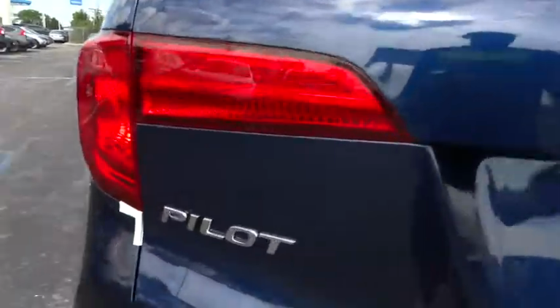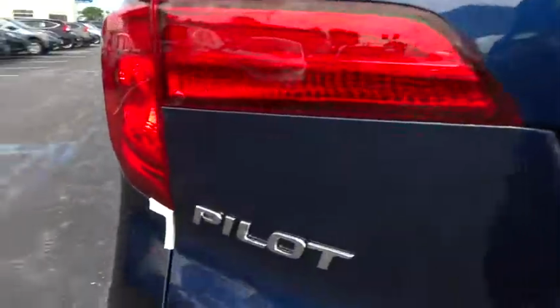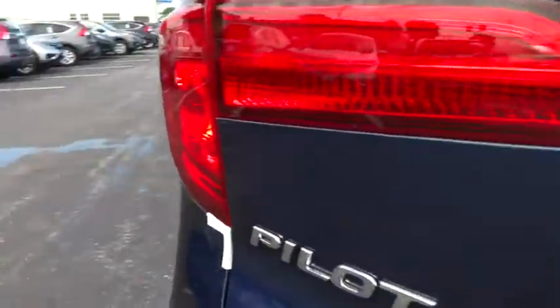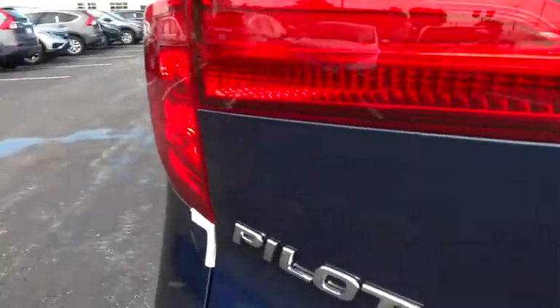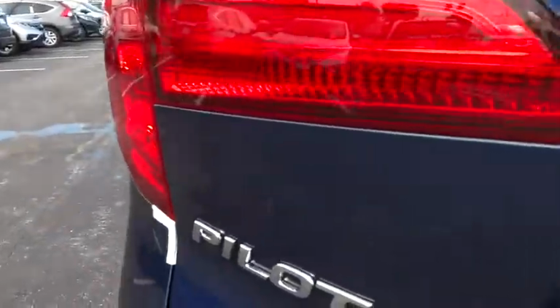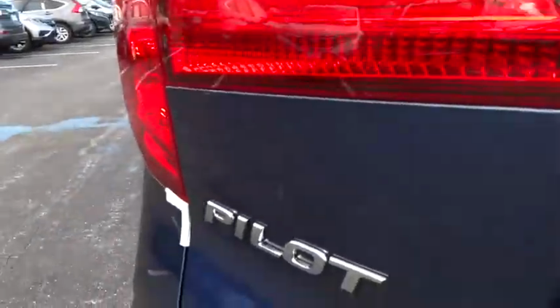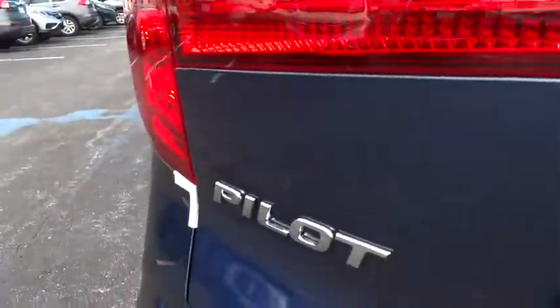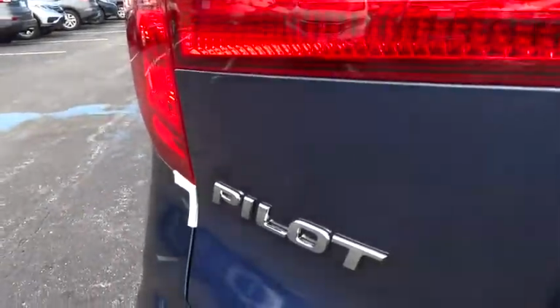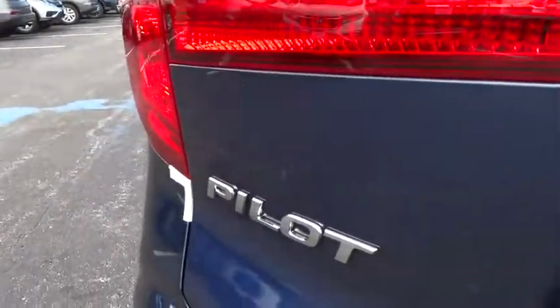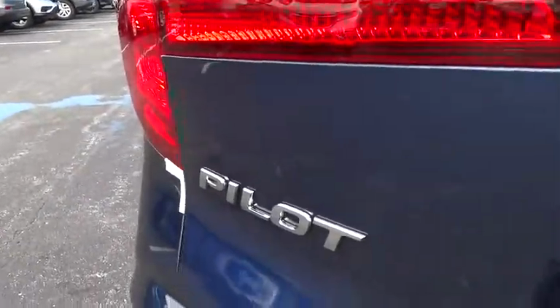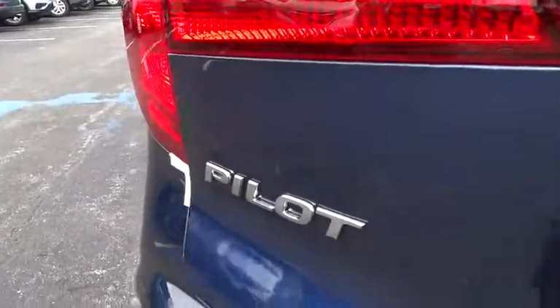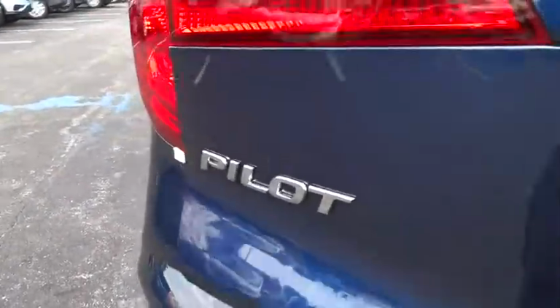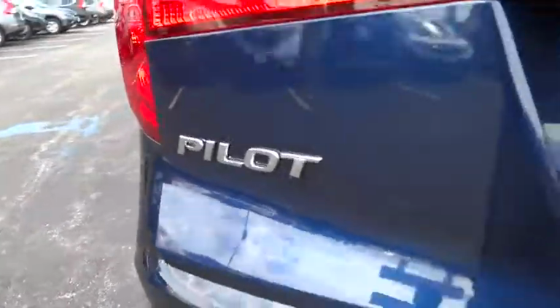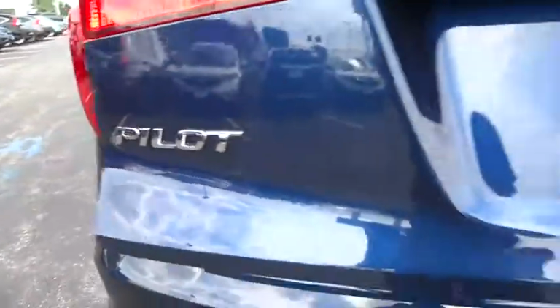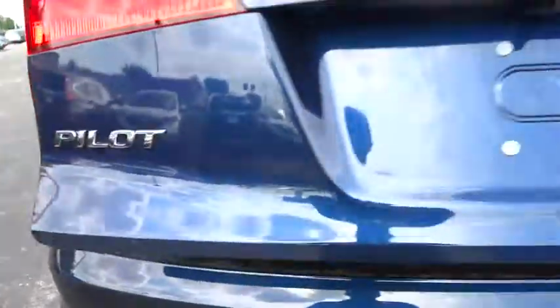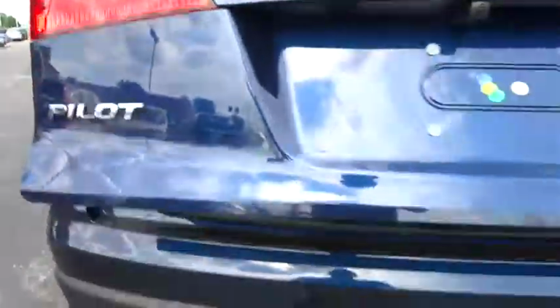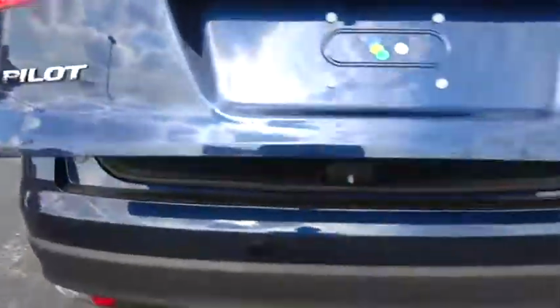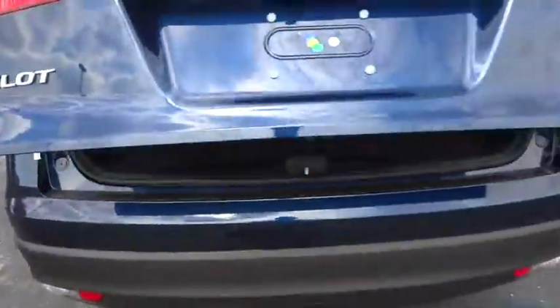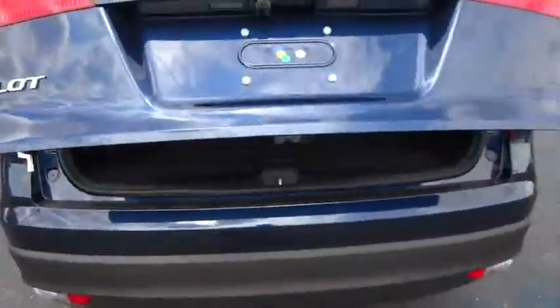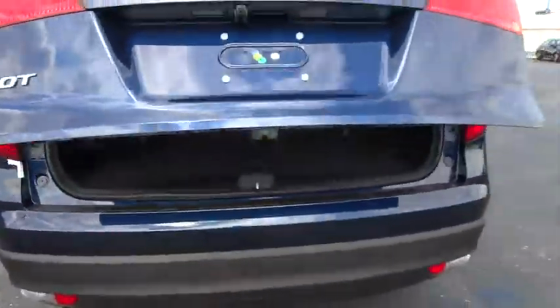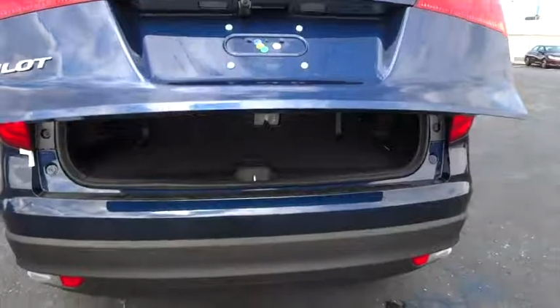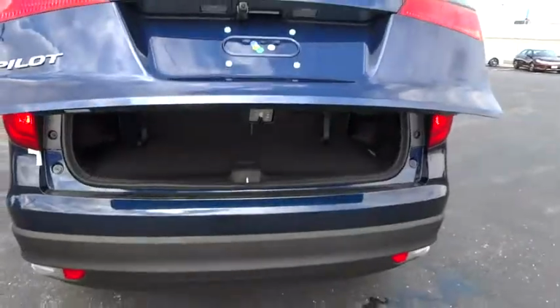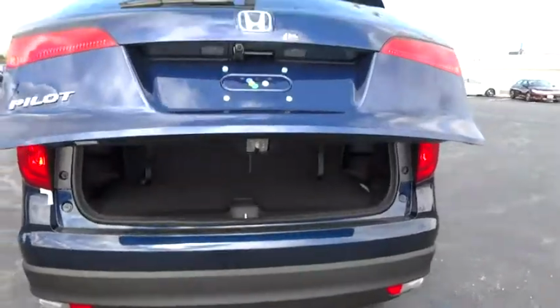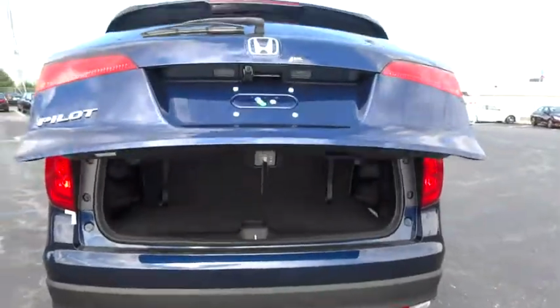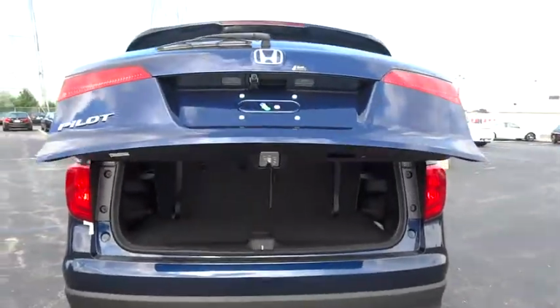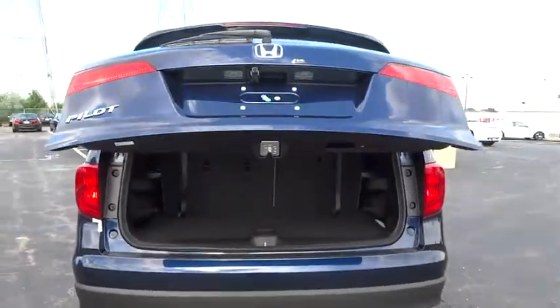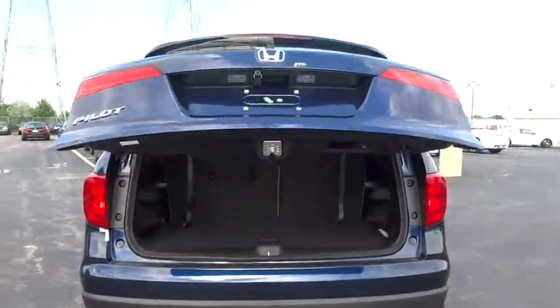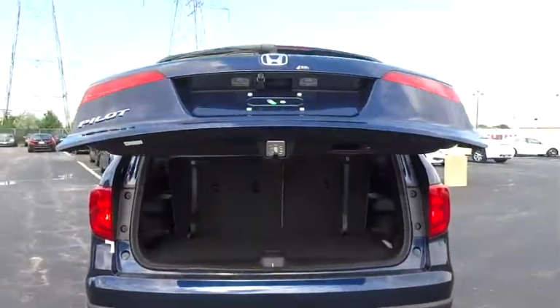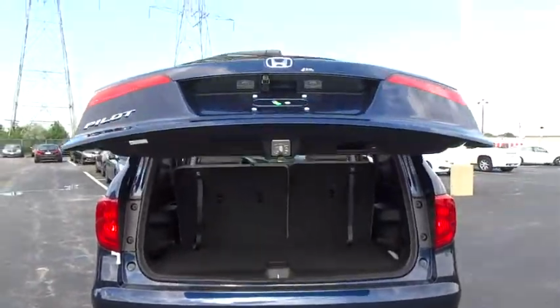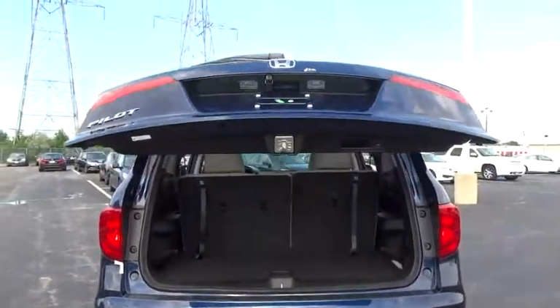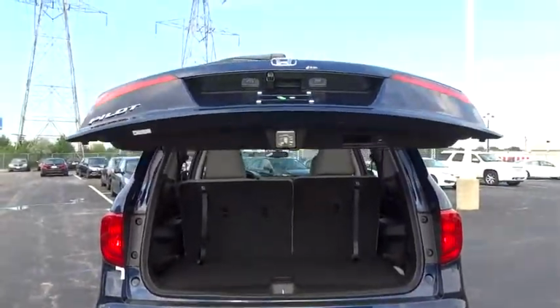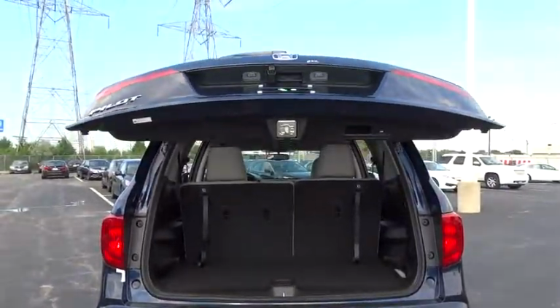Brake assist. Tachometer. Overhead console. Power moonroof. Panic alarm. Remote keyless entry.